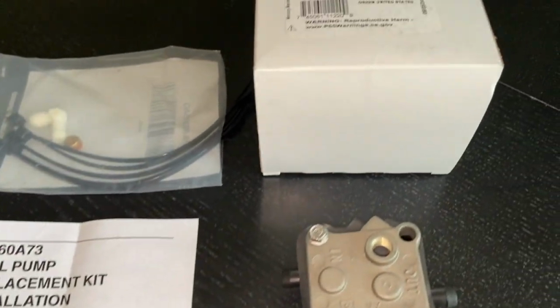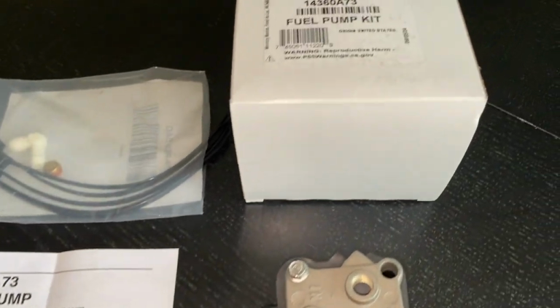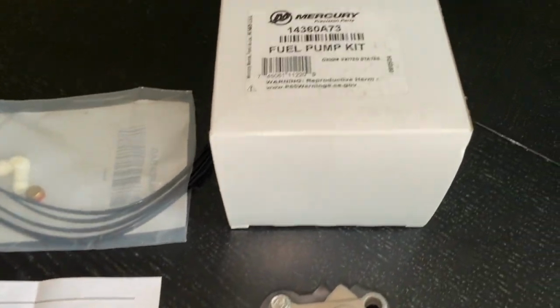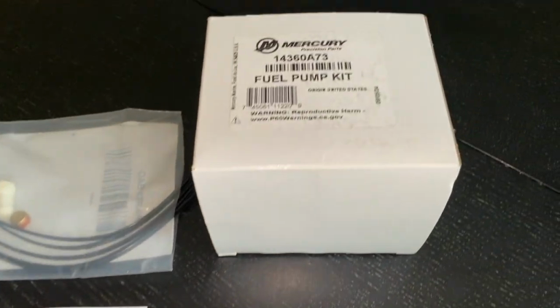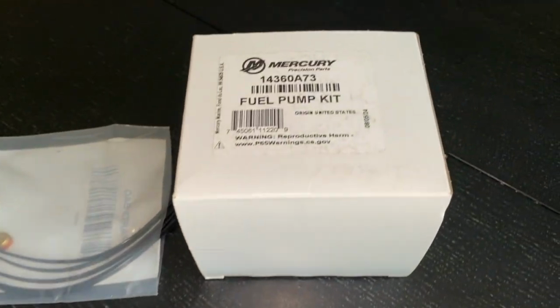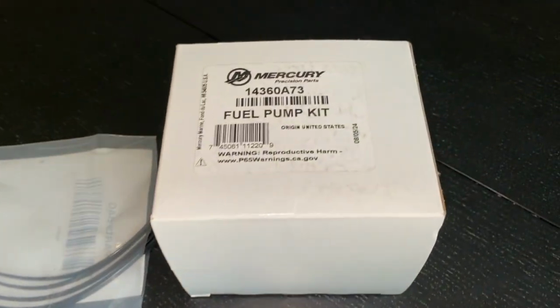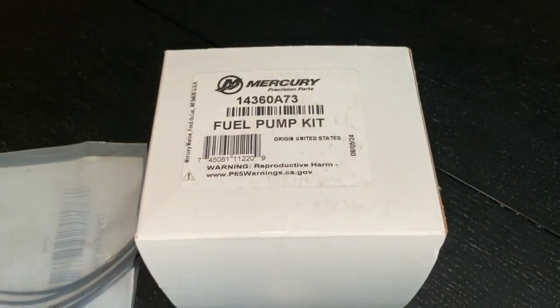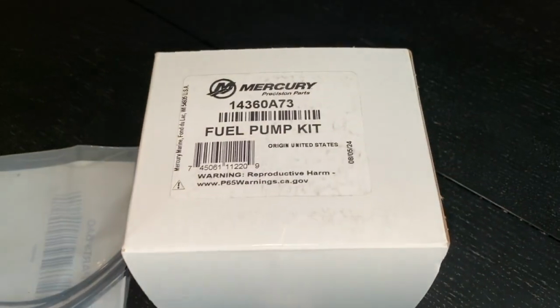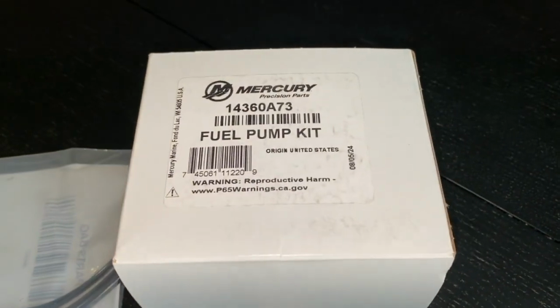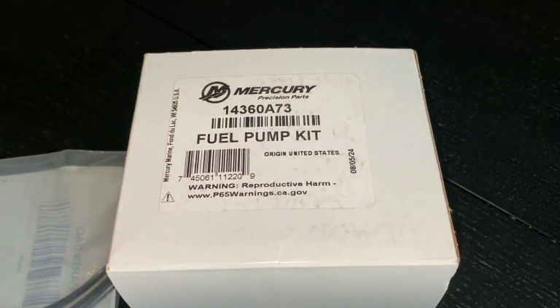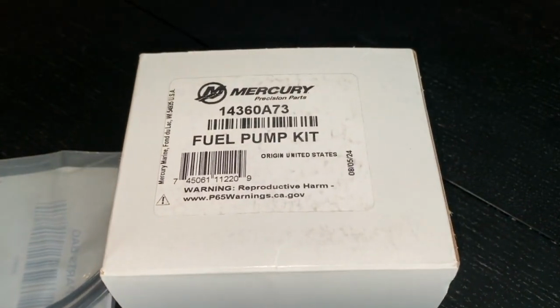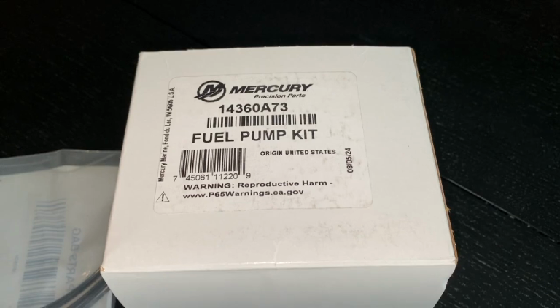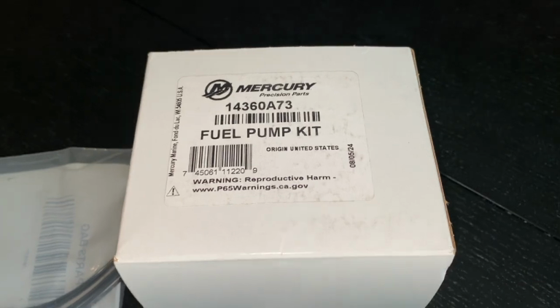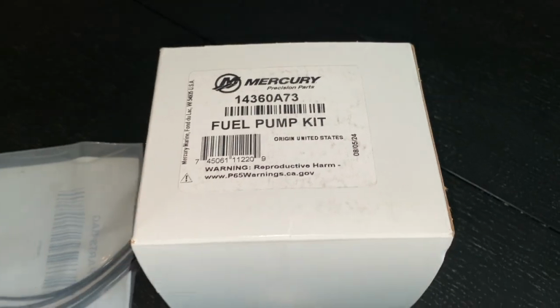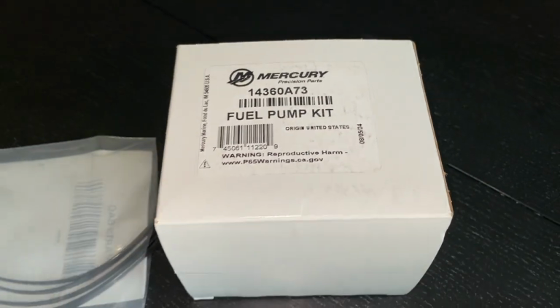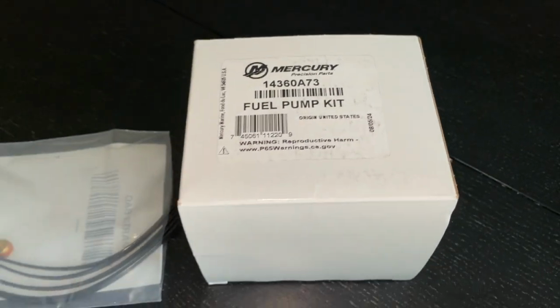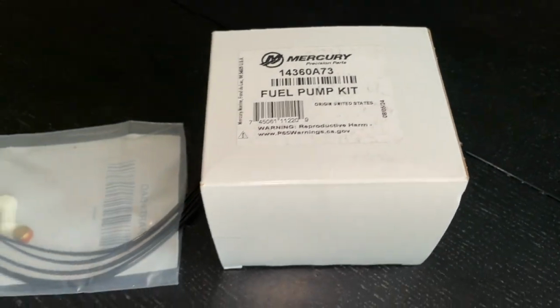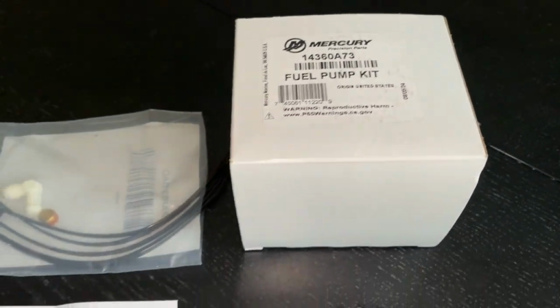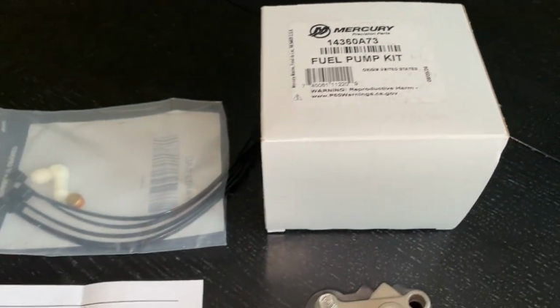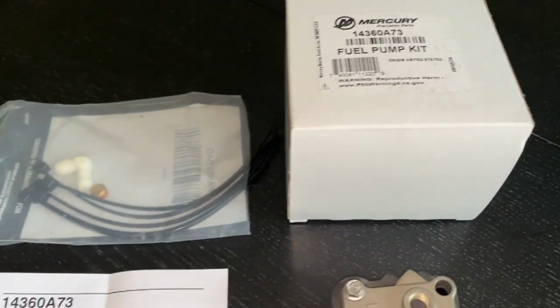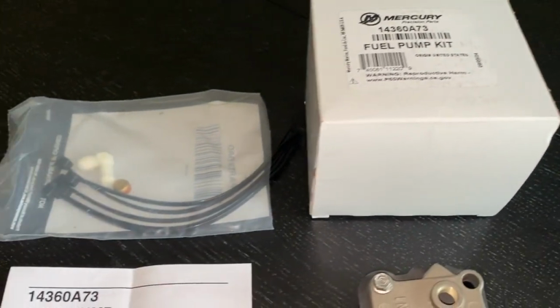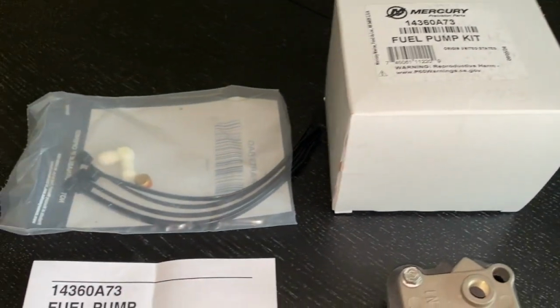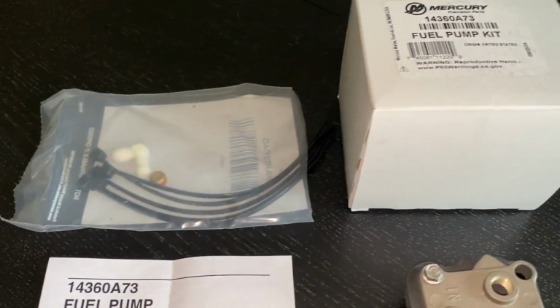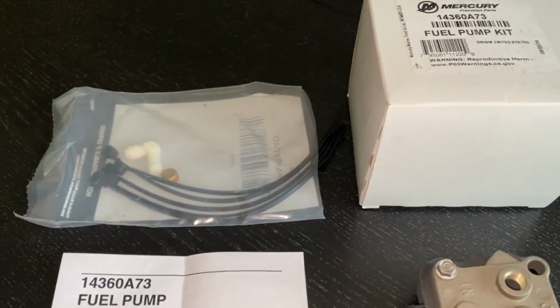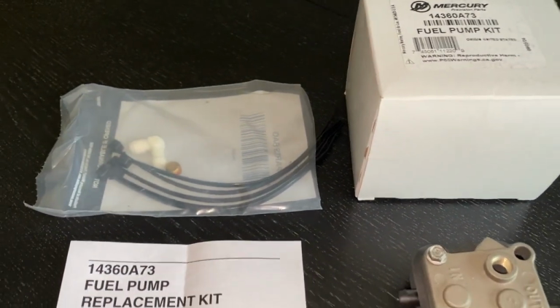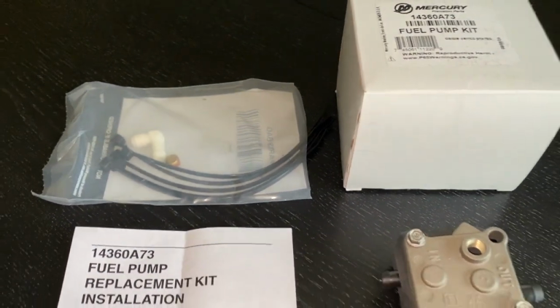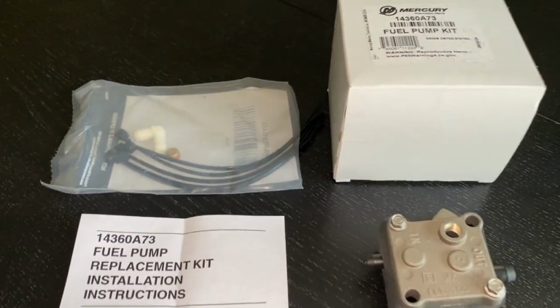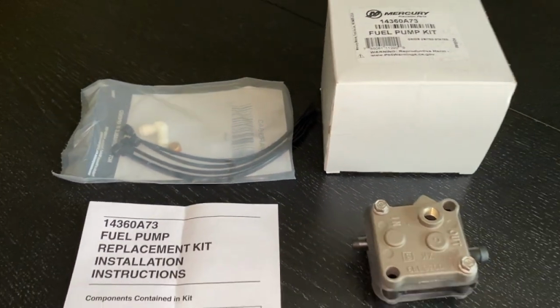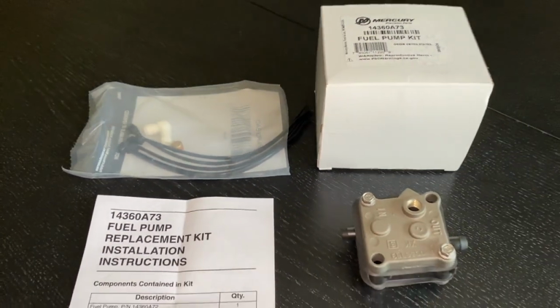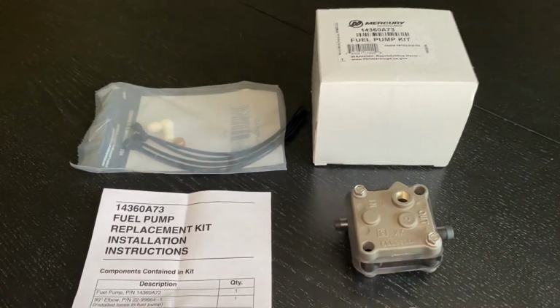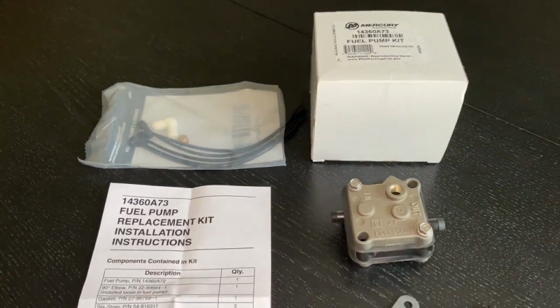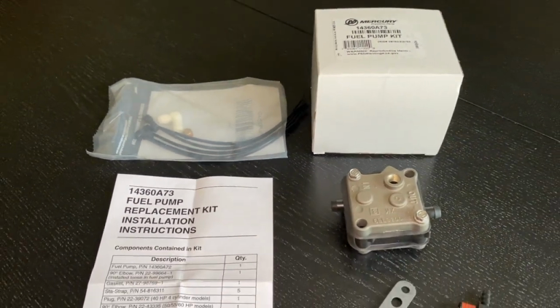The part number ending in 7-8, that's the entire kit — fuel hoses, lines, and more. But in our case, we don't need that.